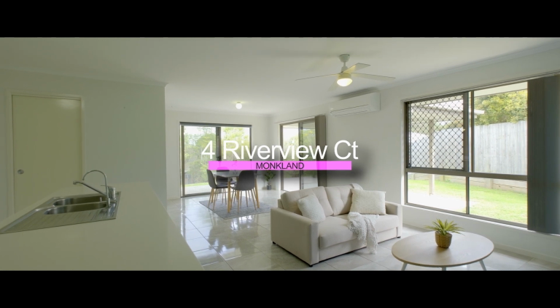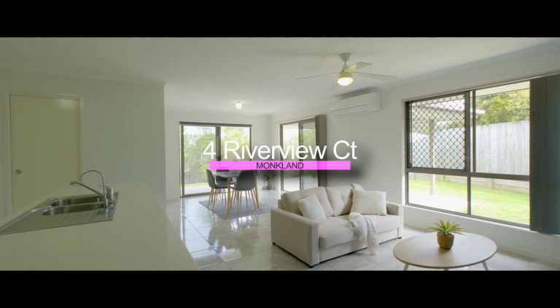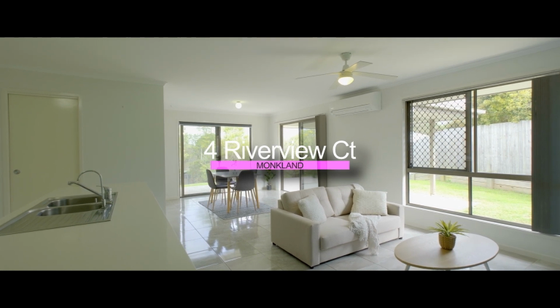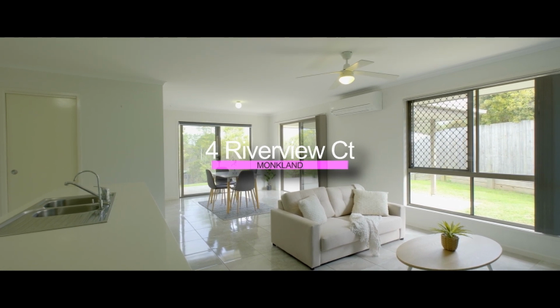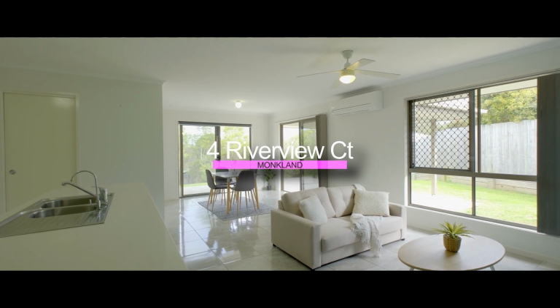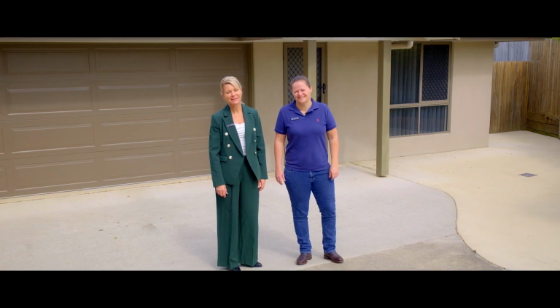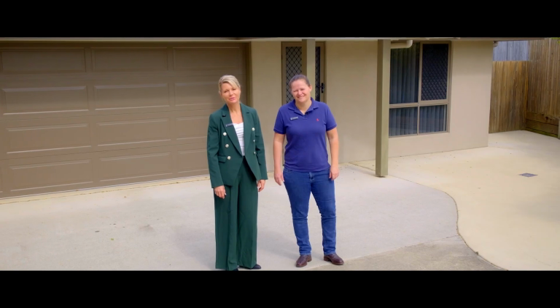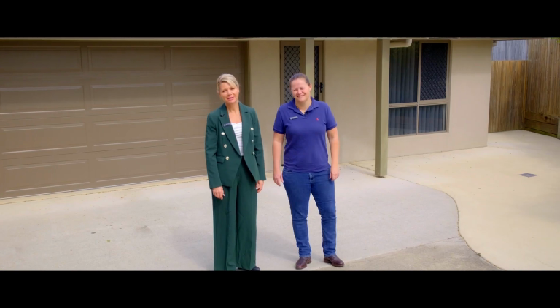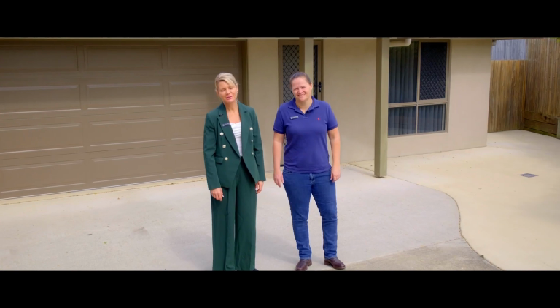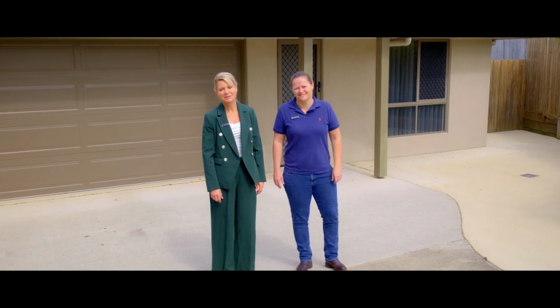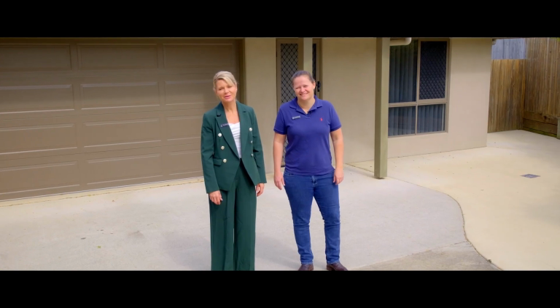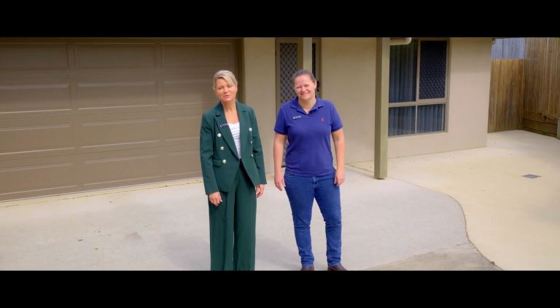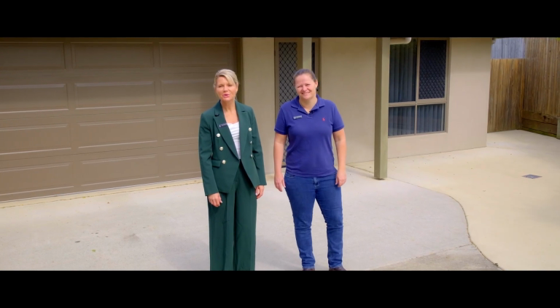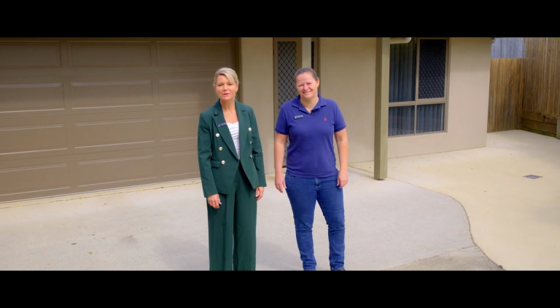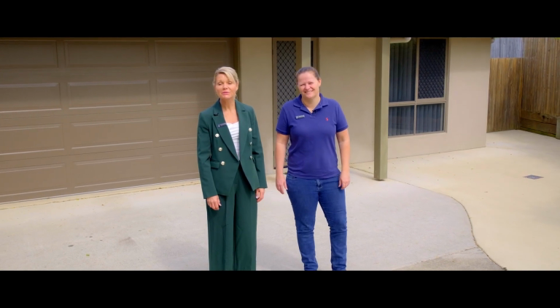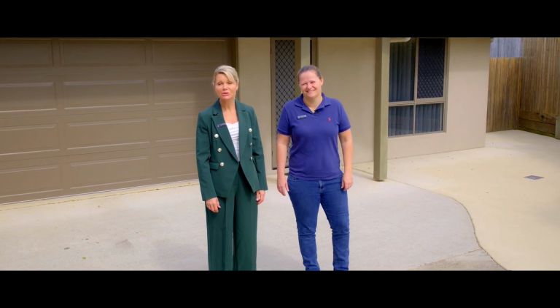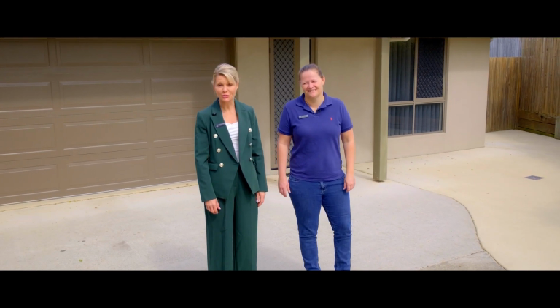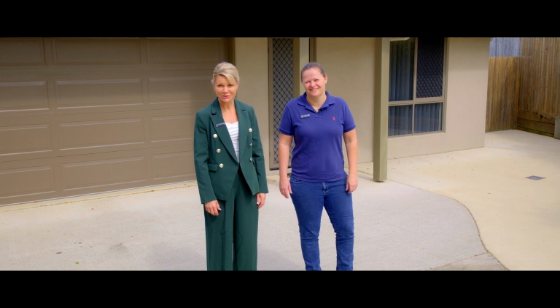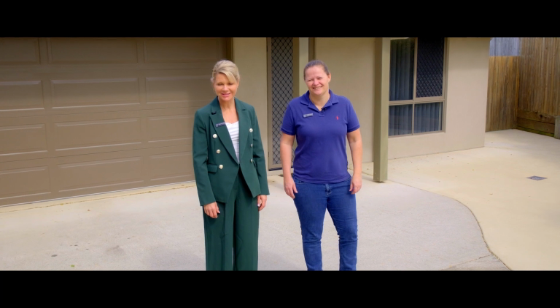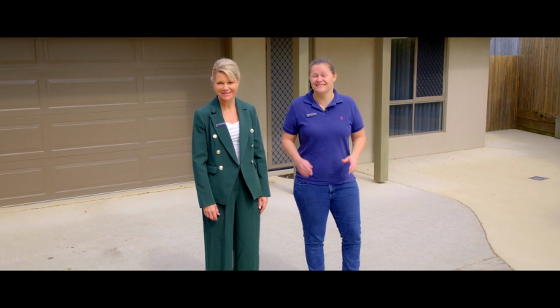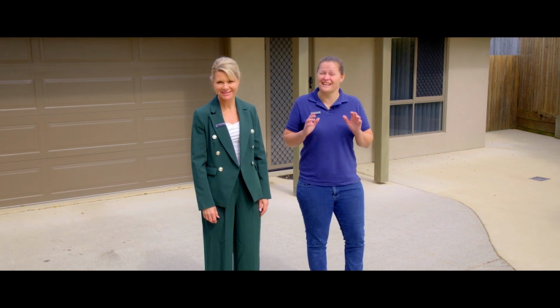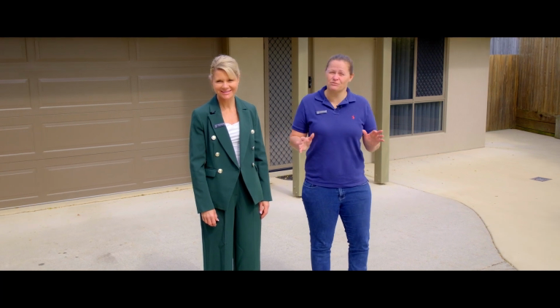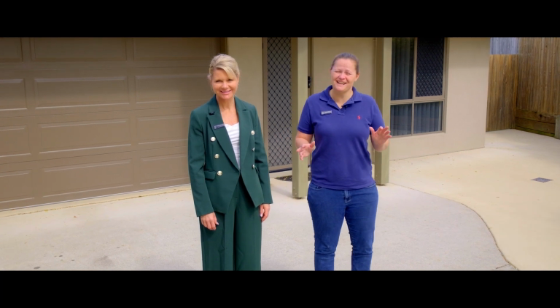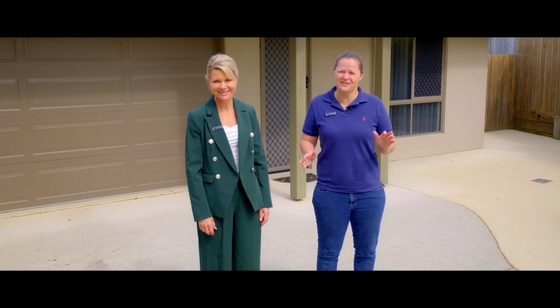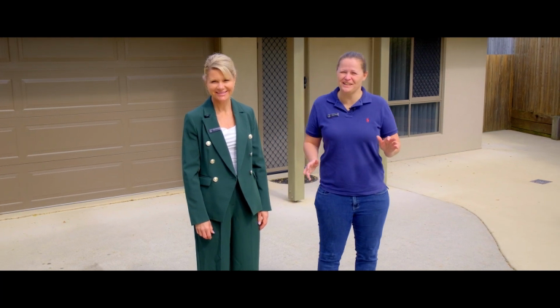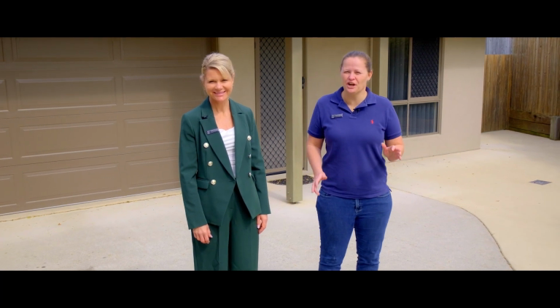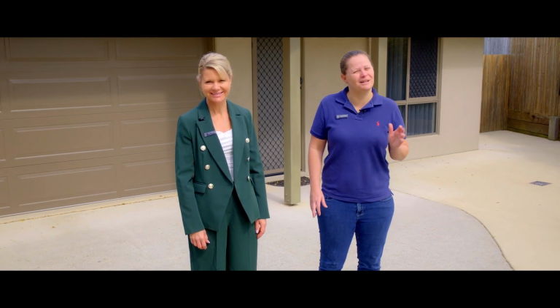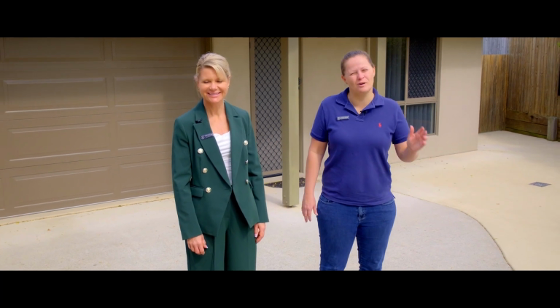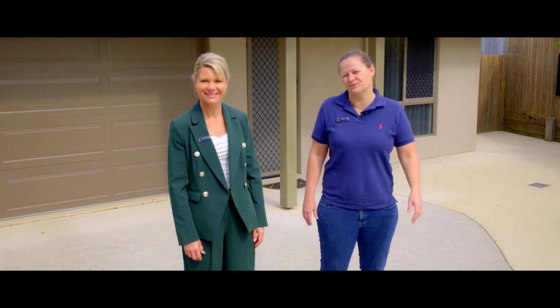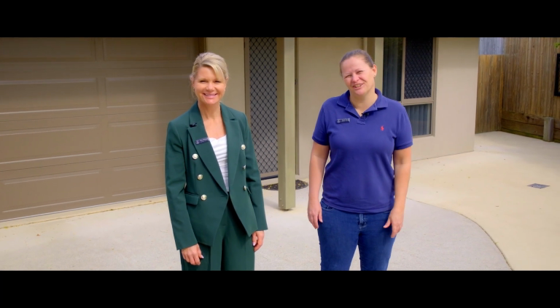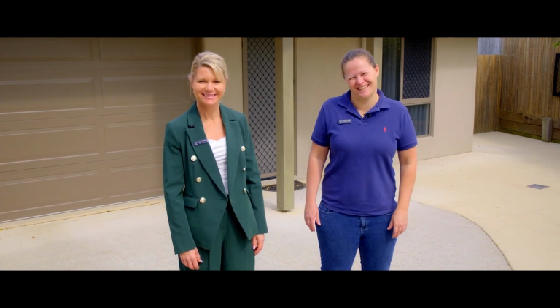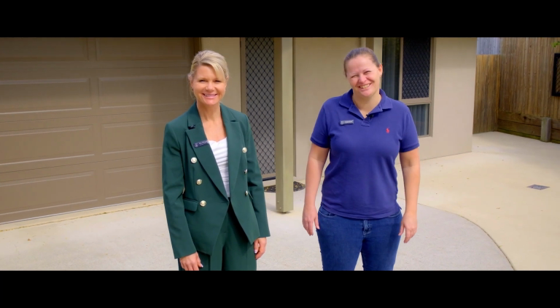Hi everyone, Tina and Steph from Anka Realty. Welcome to 4 Riverview Court. This is a great tidy home in a wonderful location.